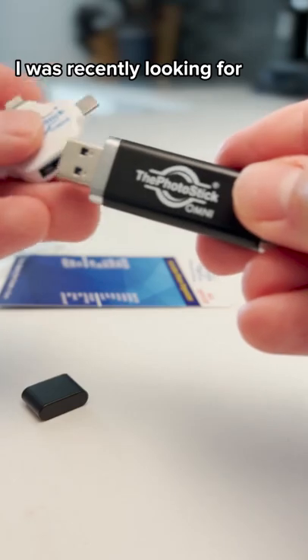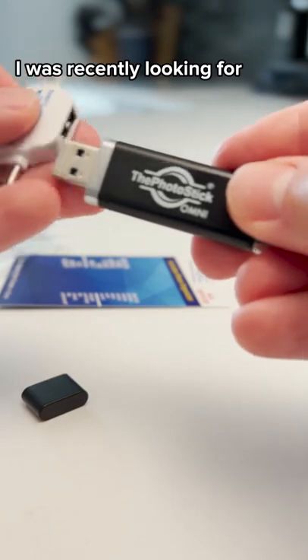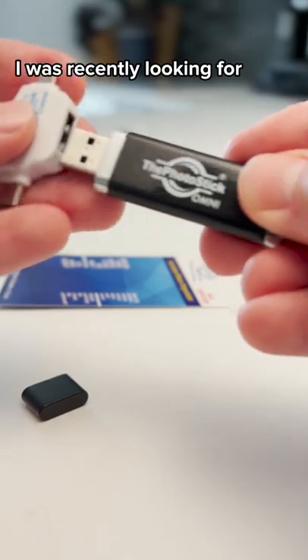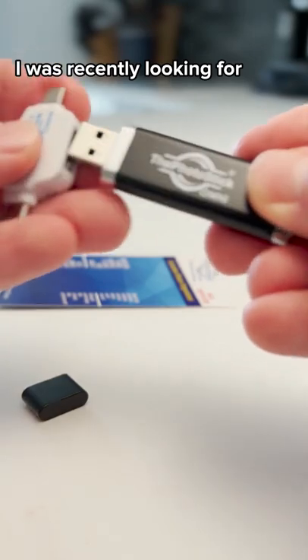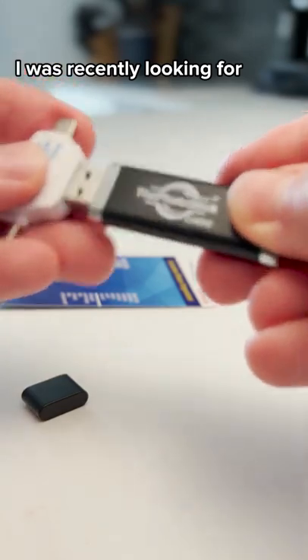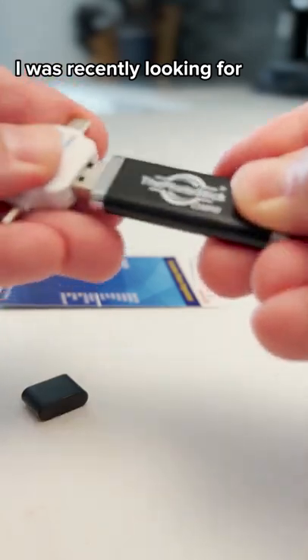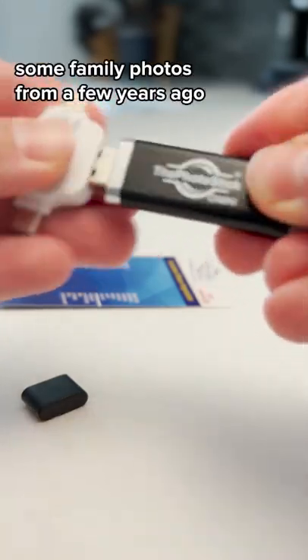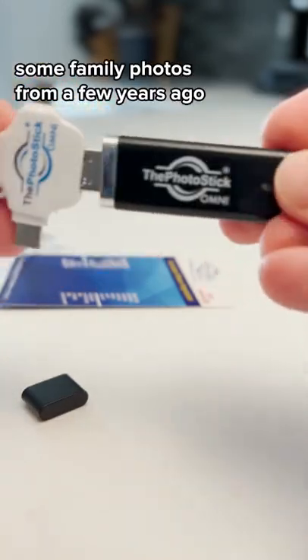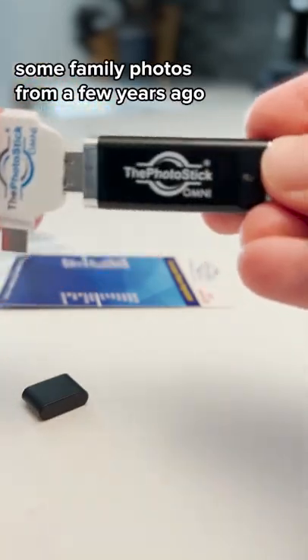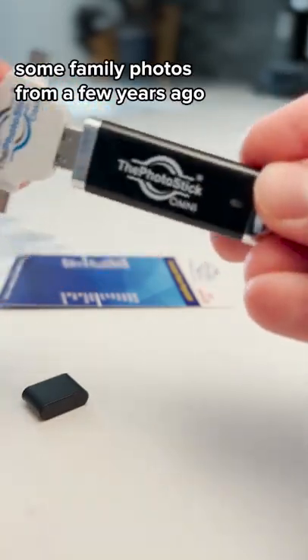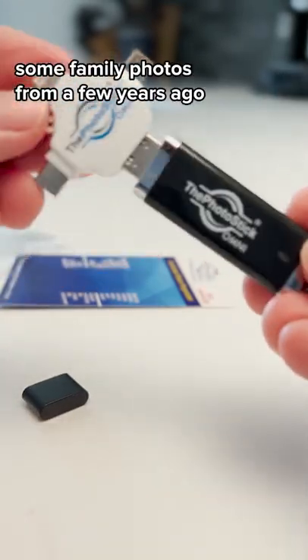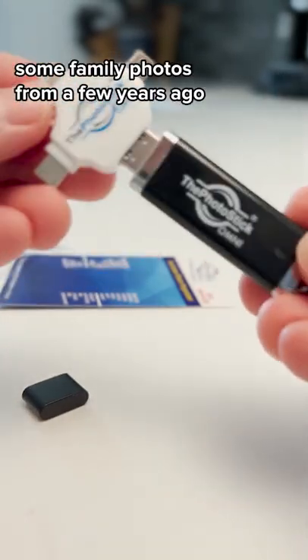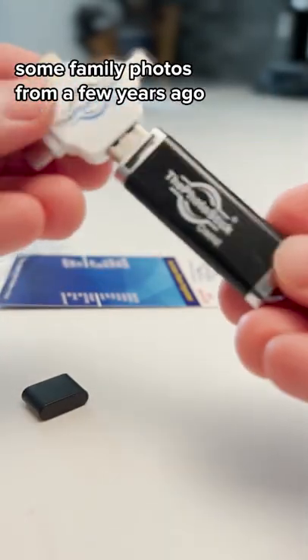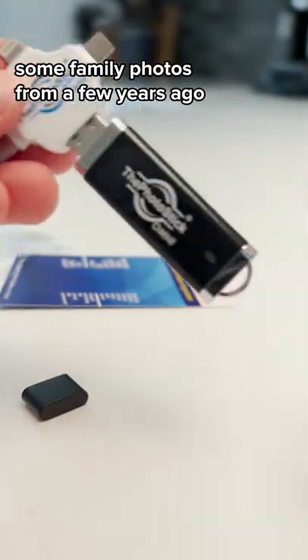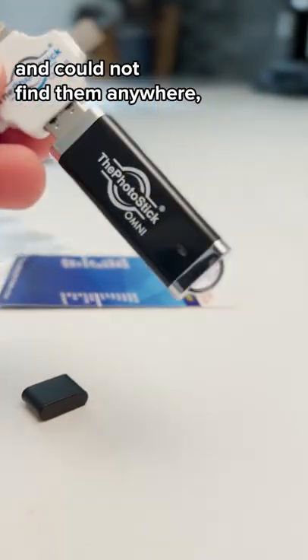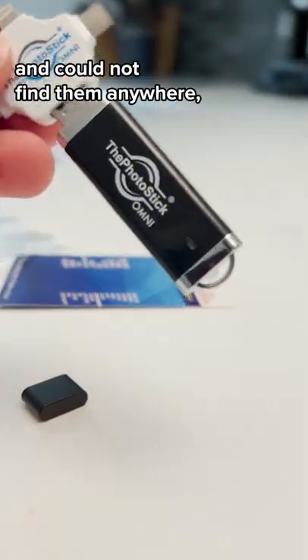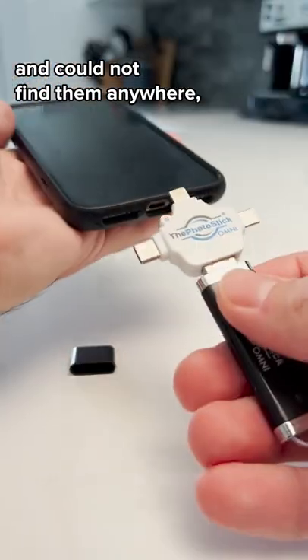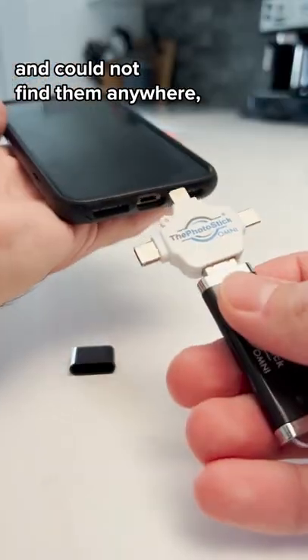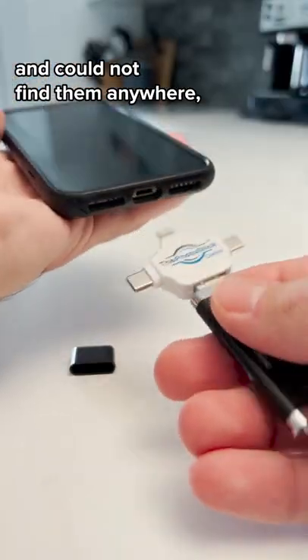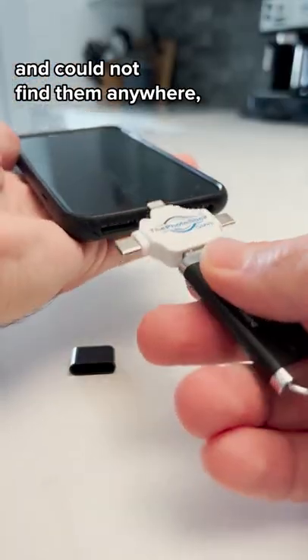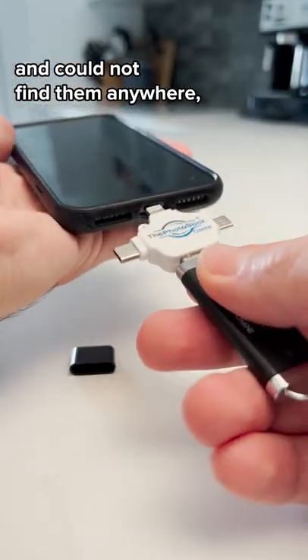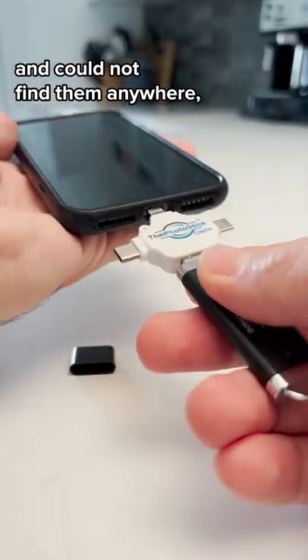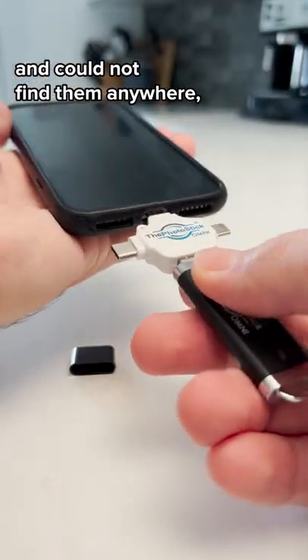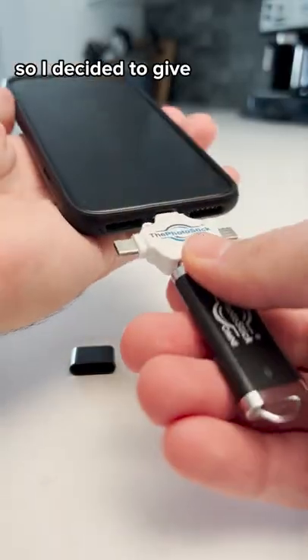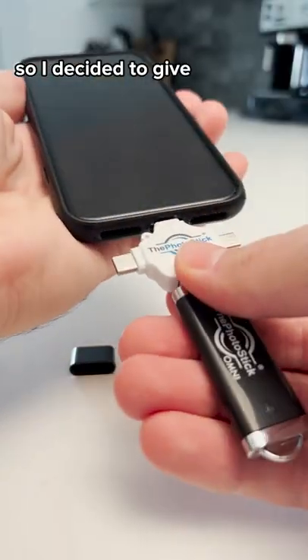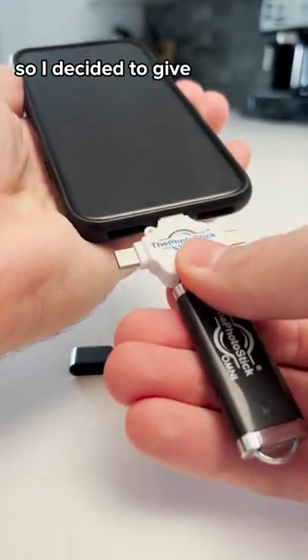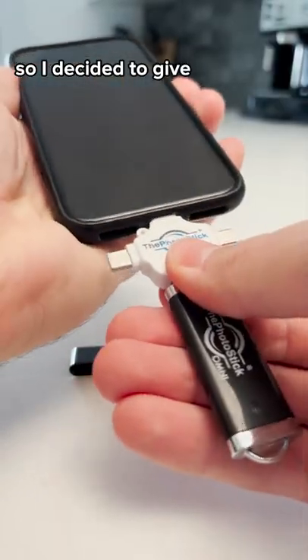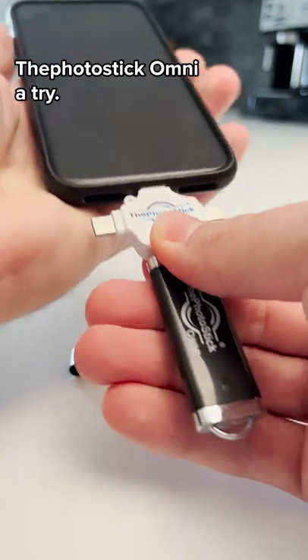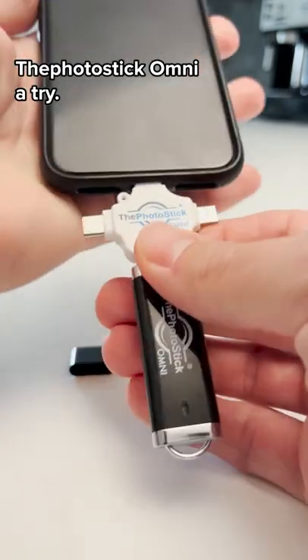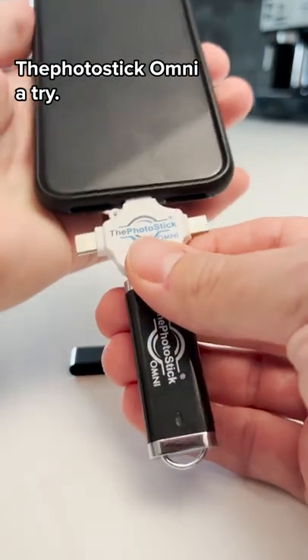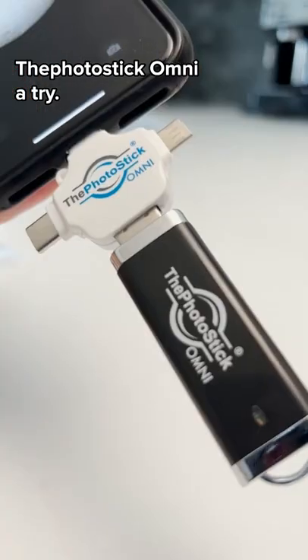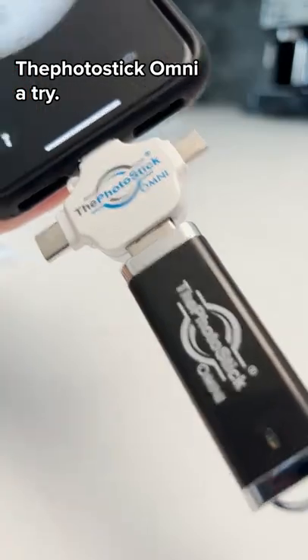I was recently looking for some family photos from a few years ago and could not find them anywhere. So I decided to give the PhotoStick Omni a try.